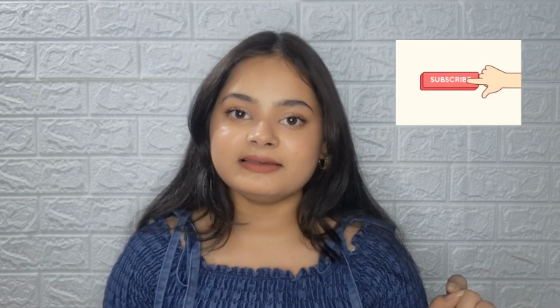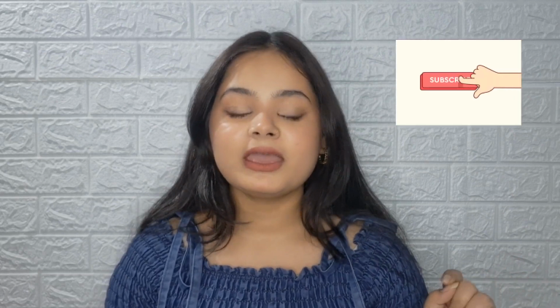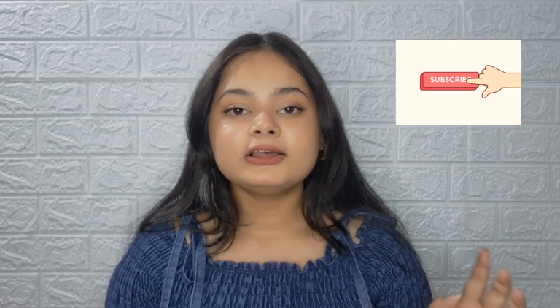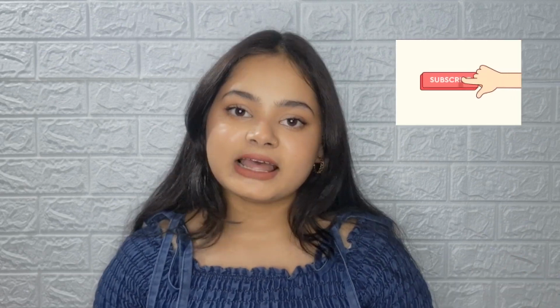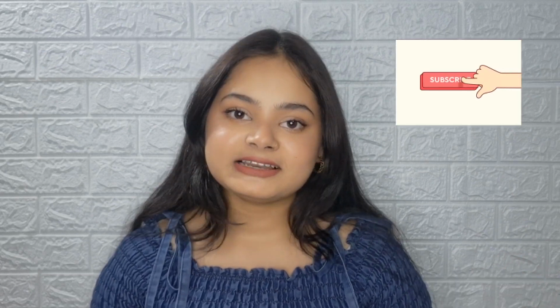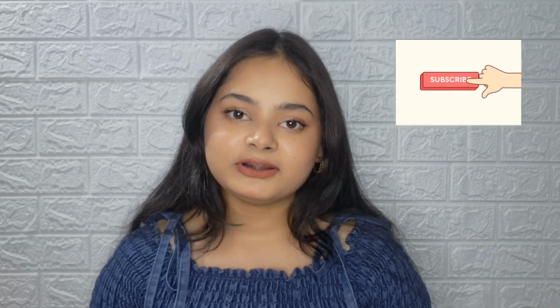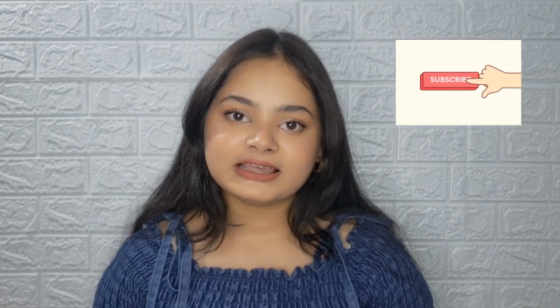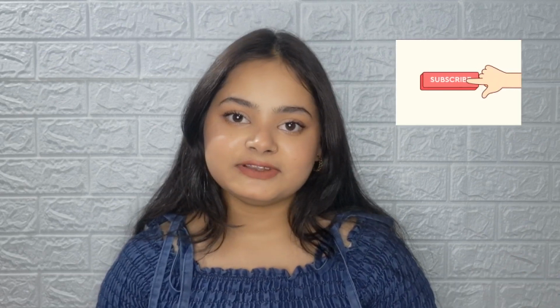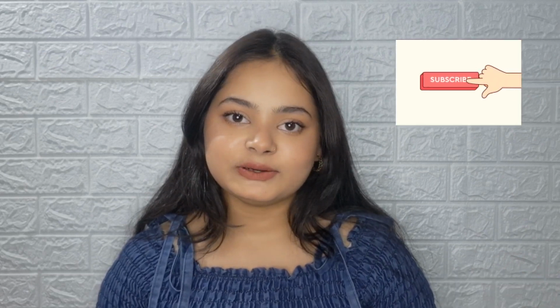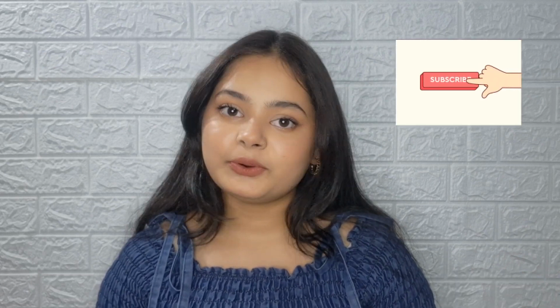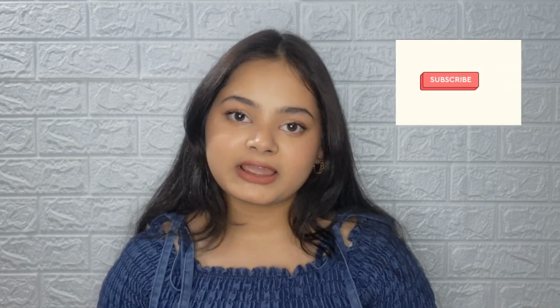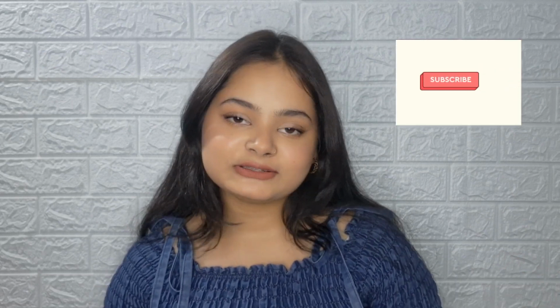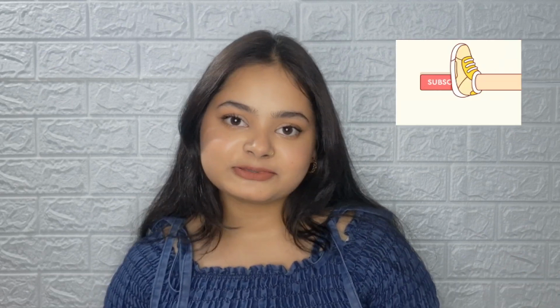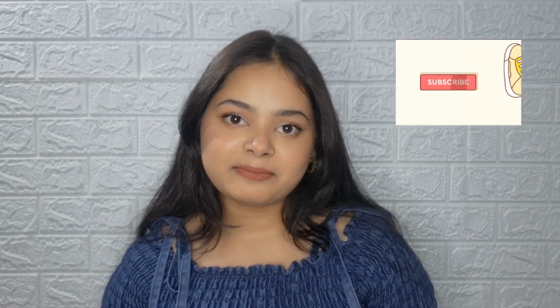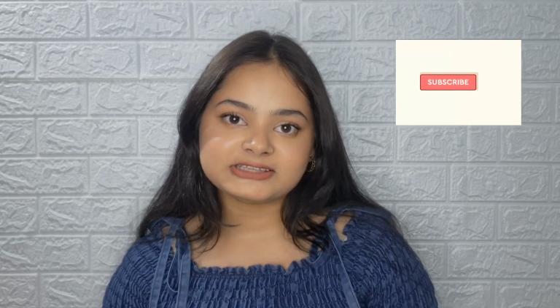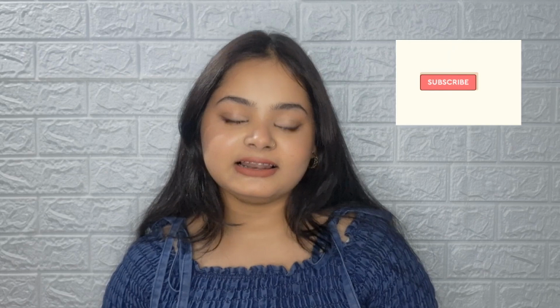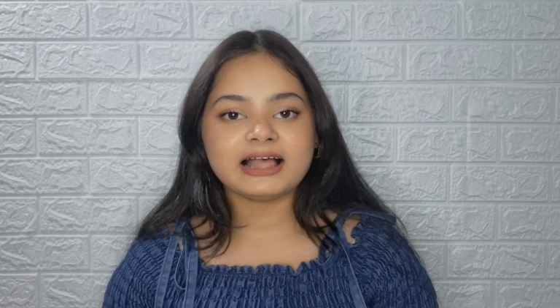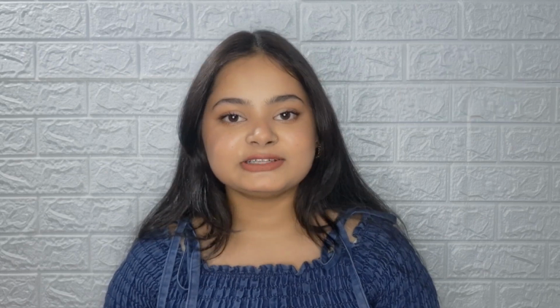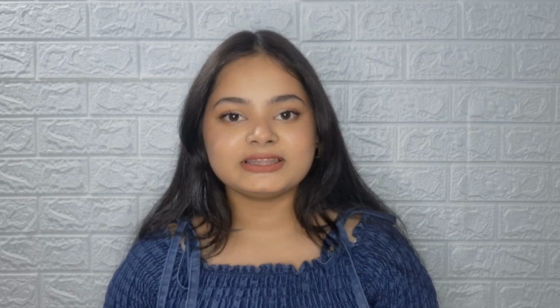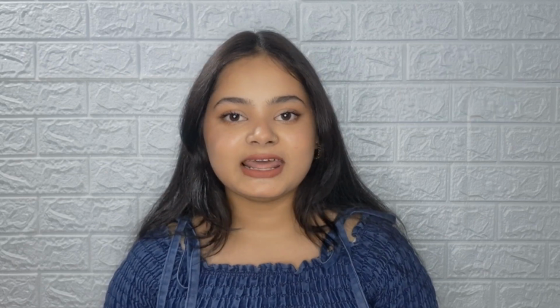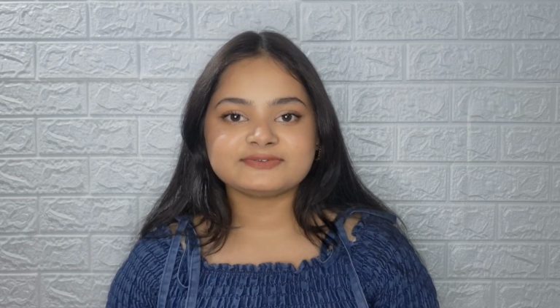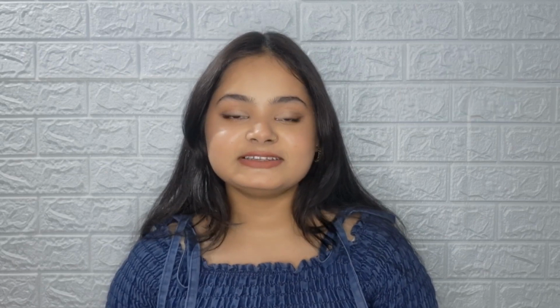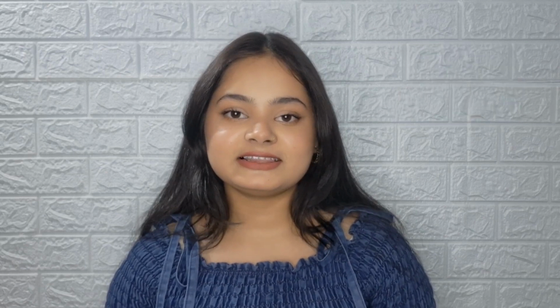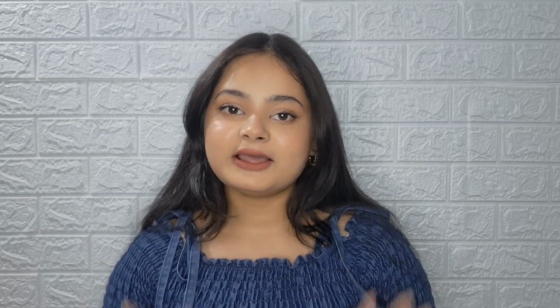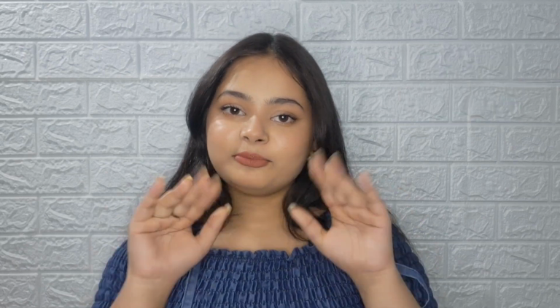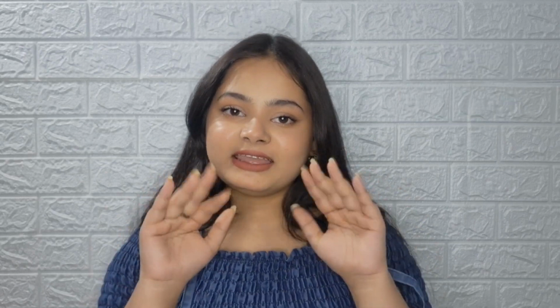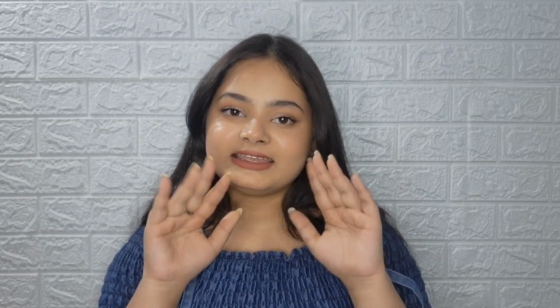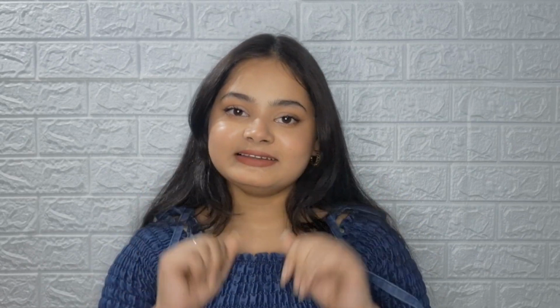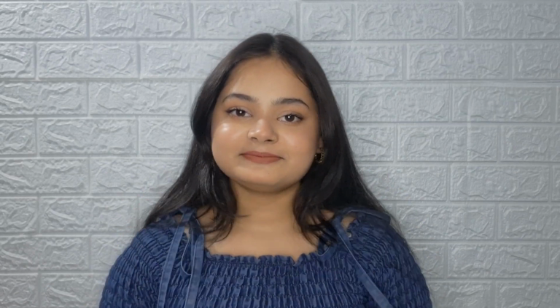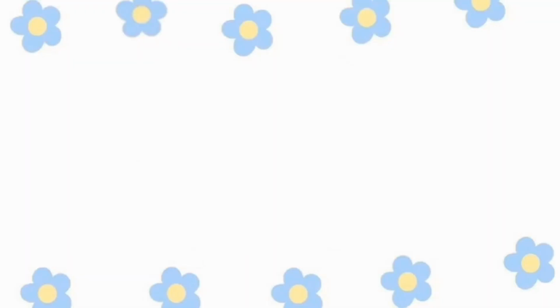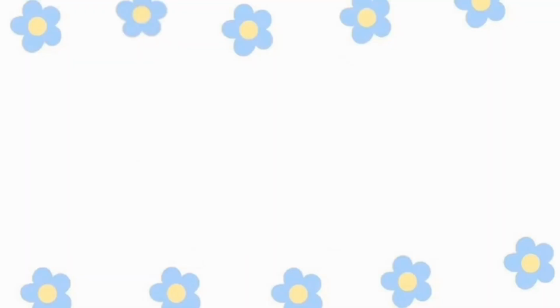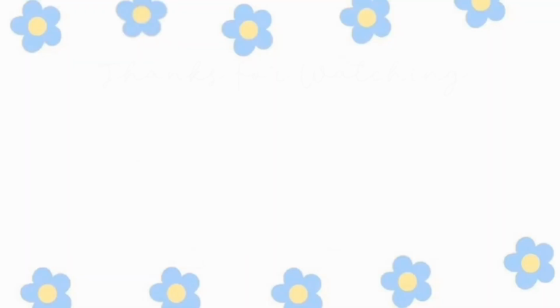So that's it for today's video! I will see you in the next one. Till then, bye!